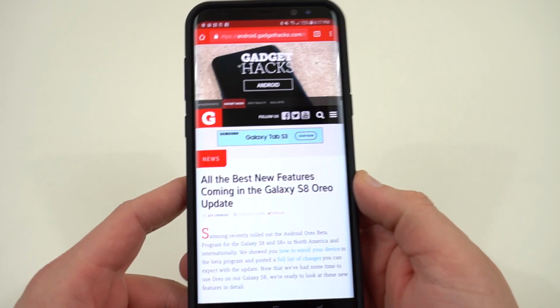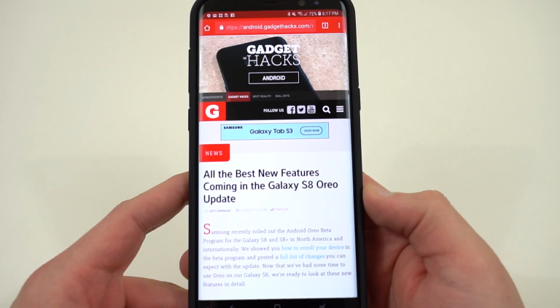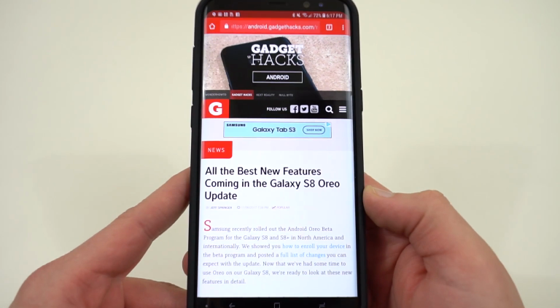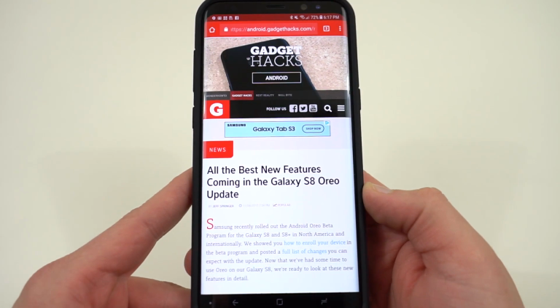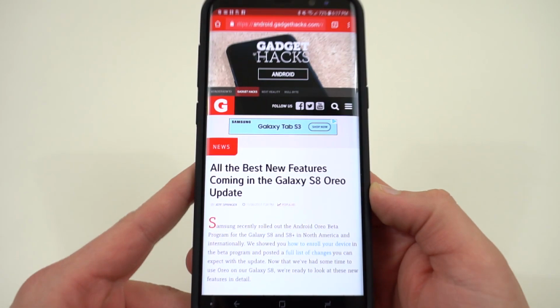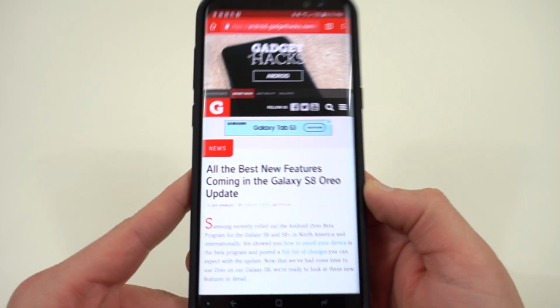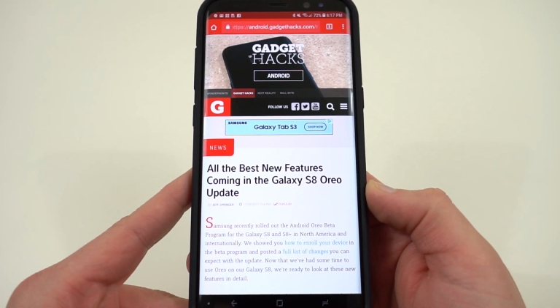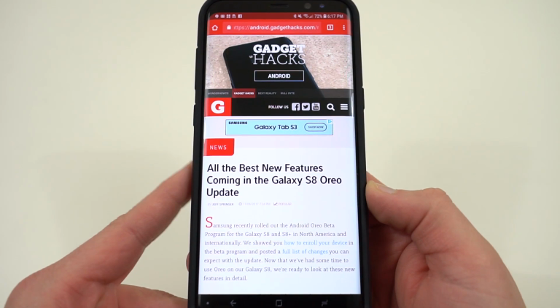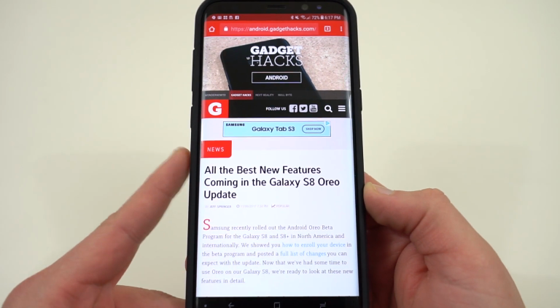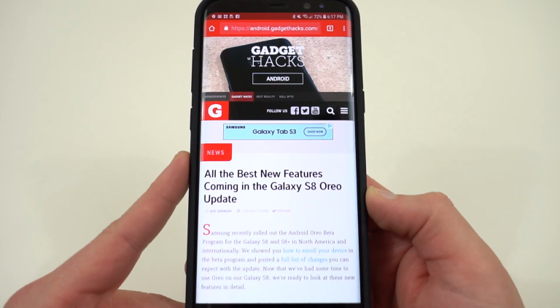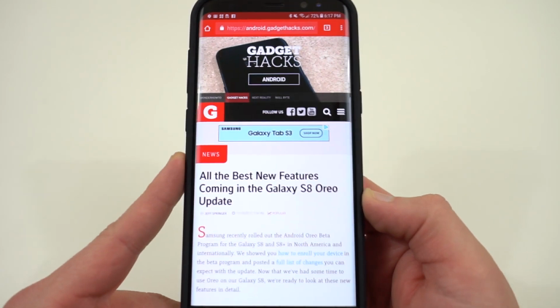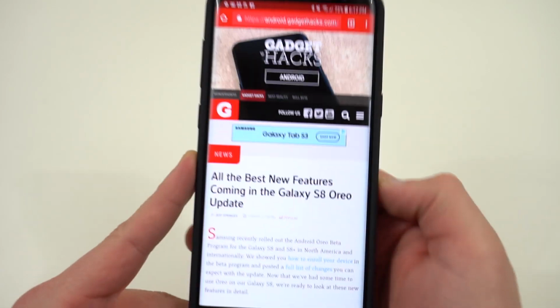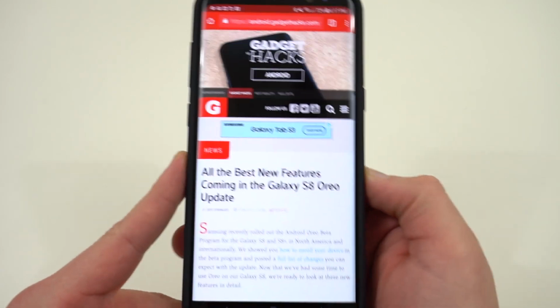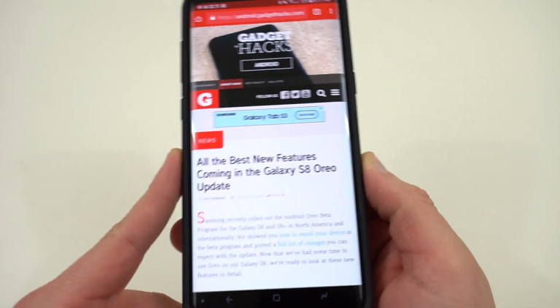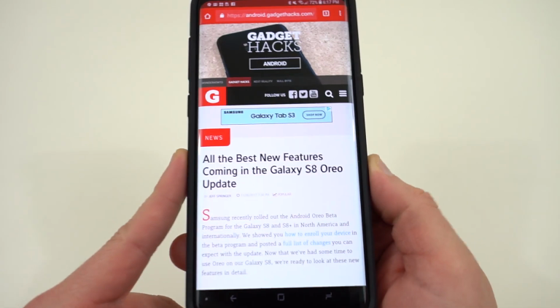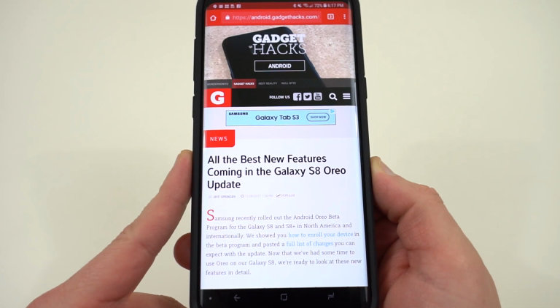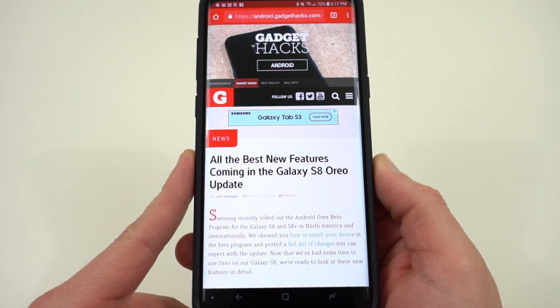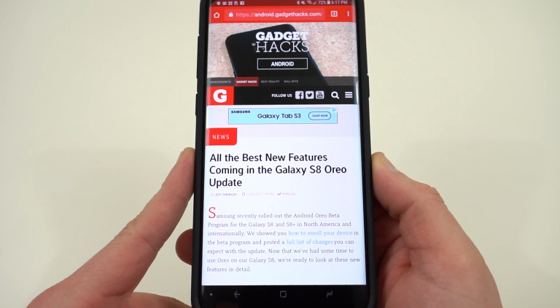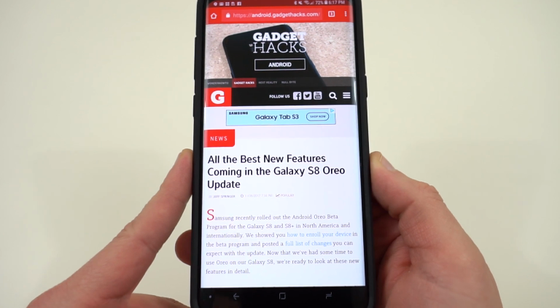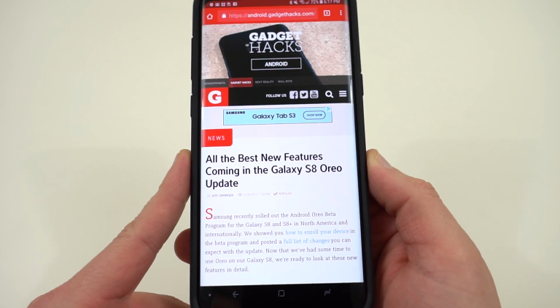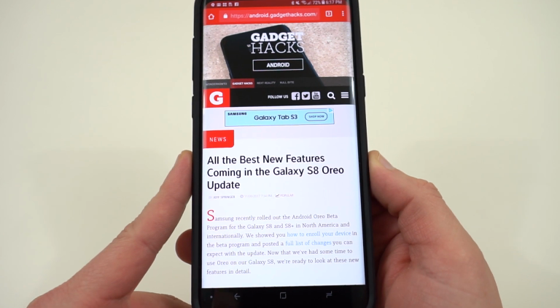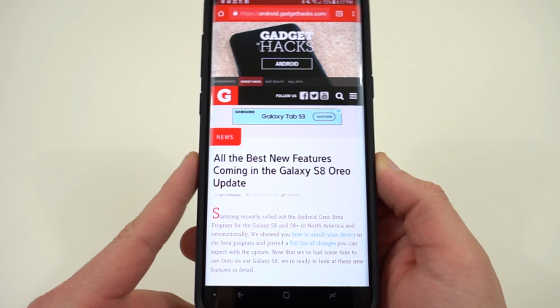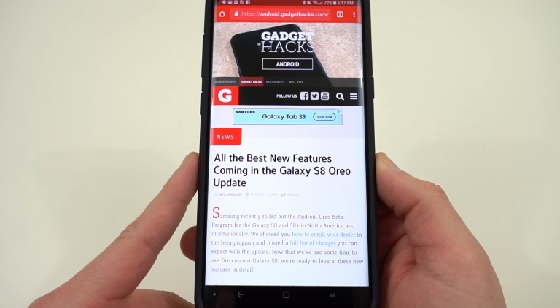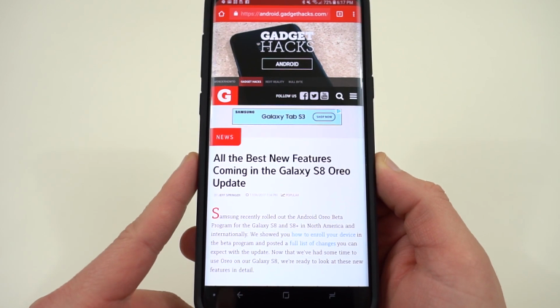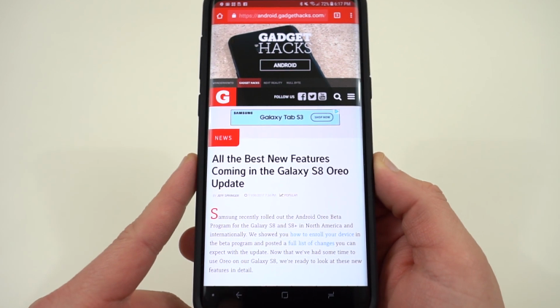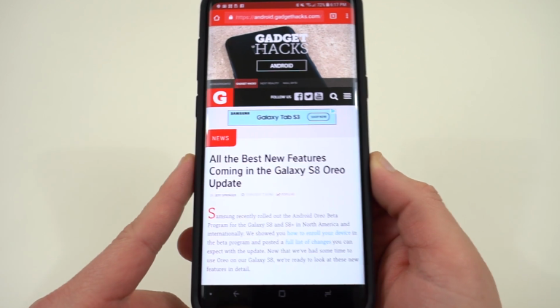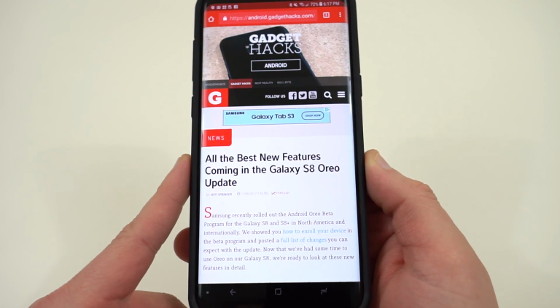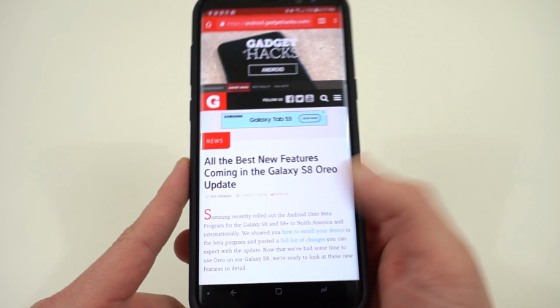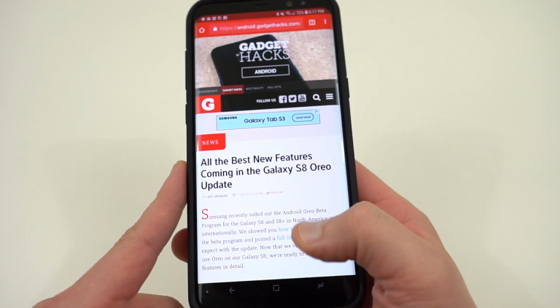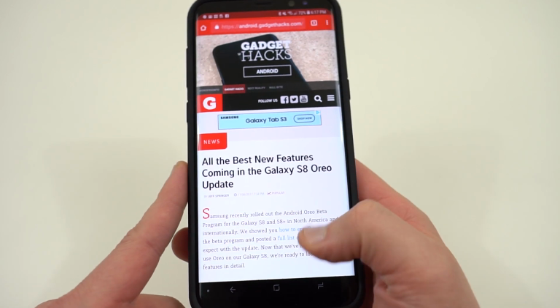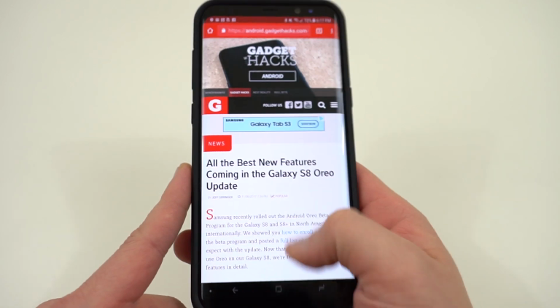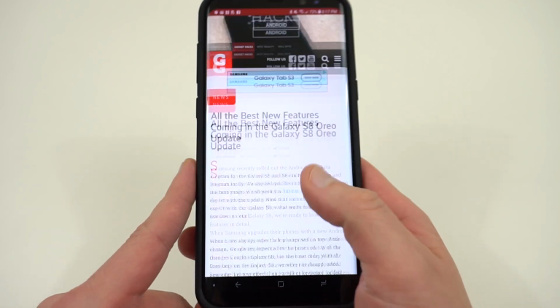Today I'm going to go through and talk about all the features, and also tell you about the stability of using the Oreo Beta and whether or not it's suitable as a daily driver.